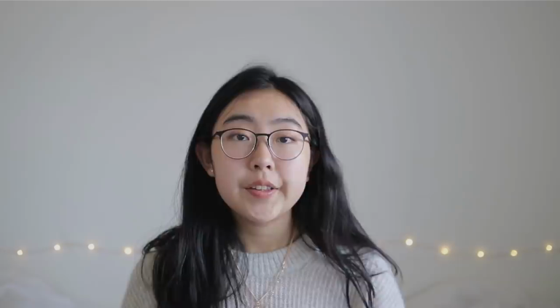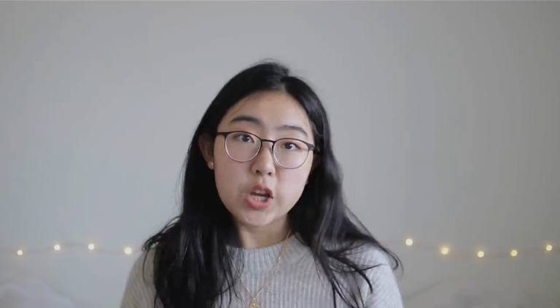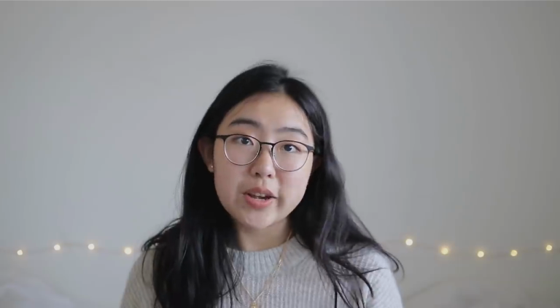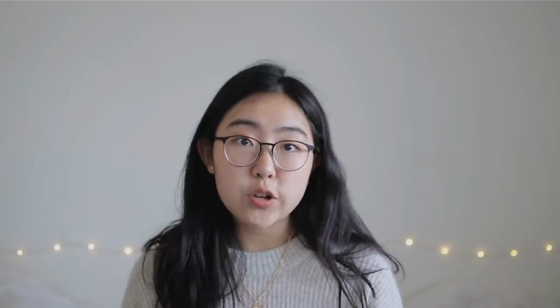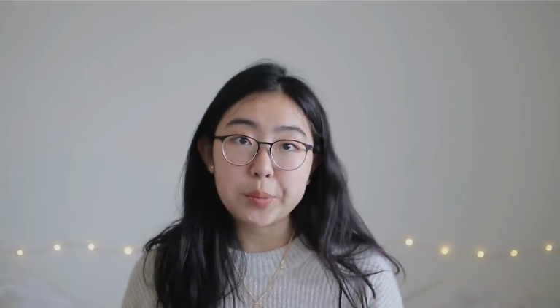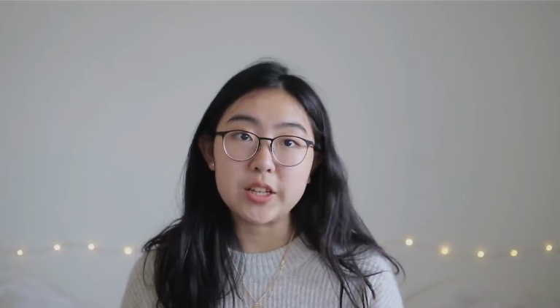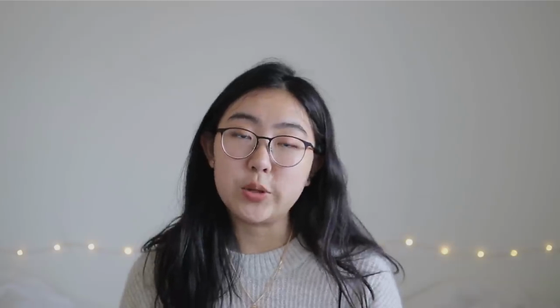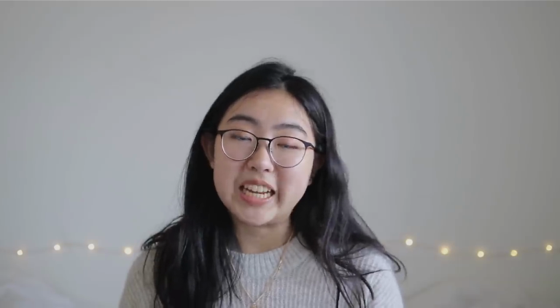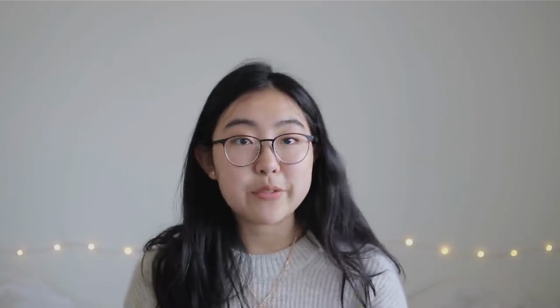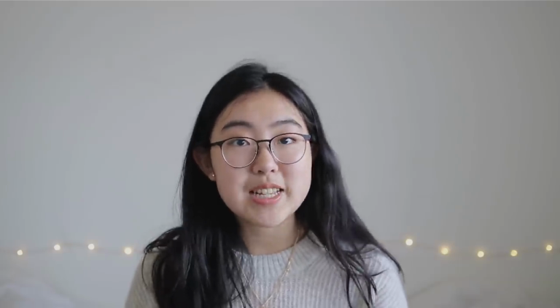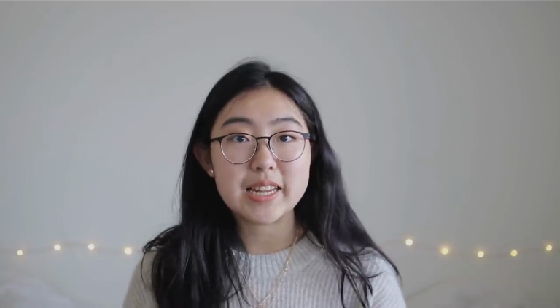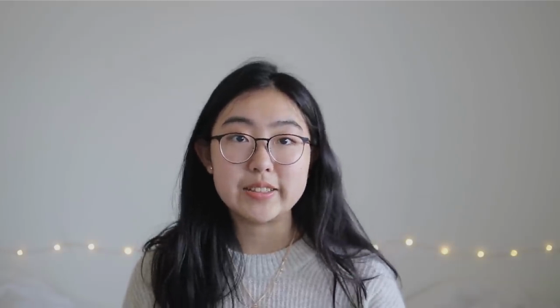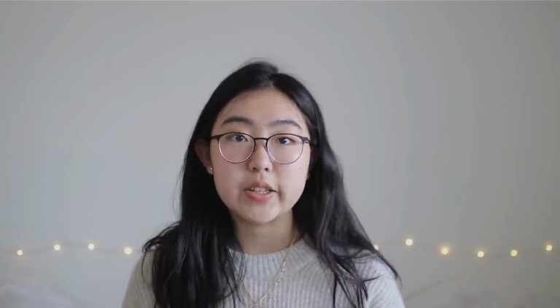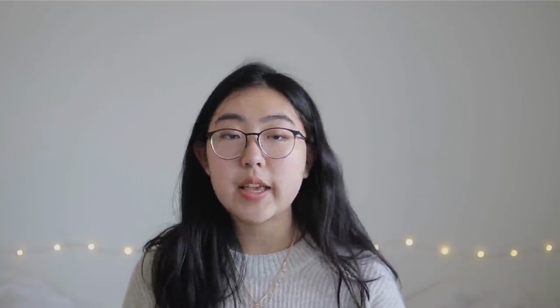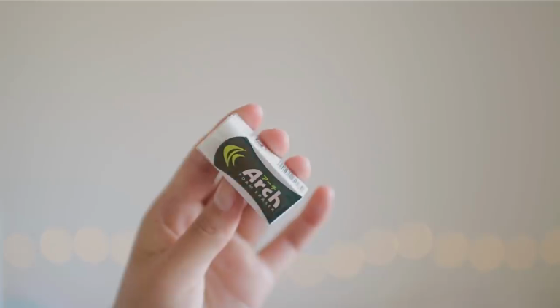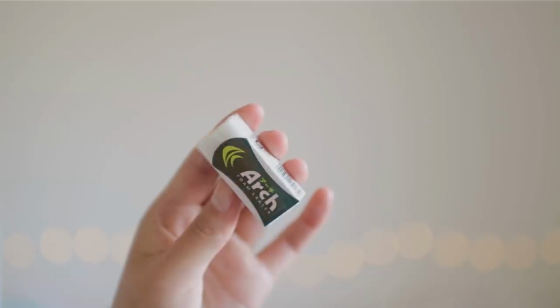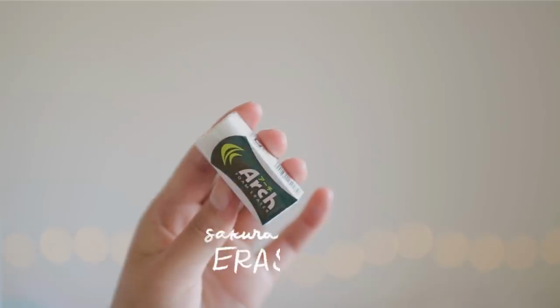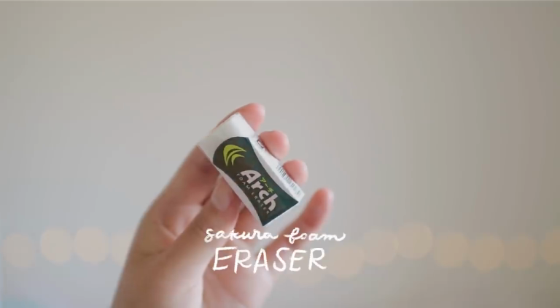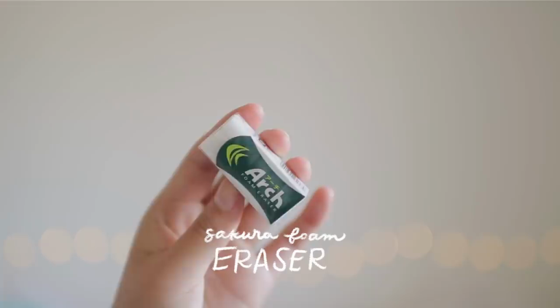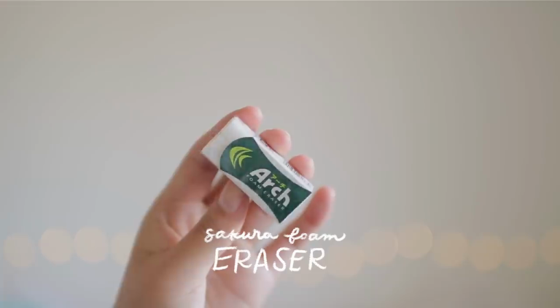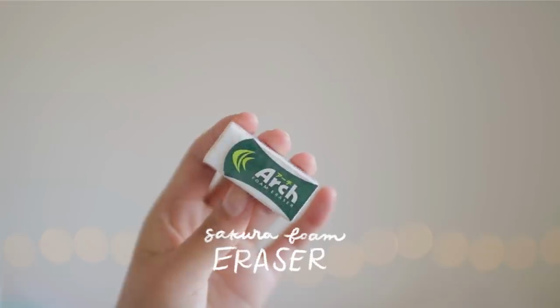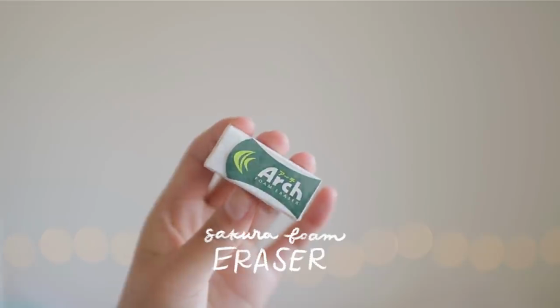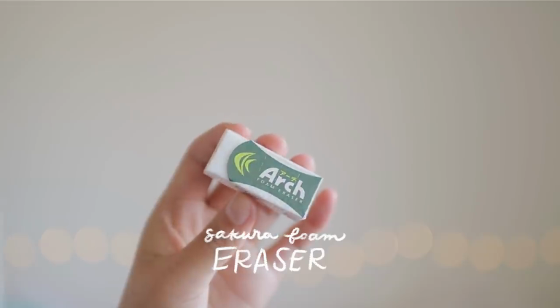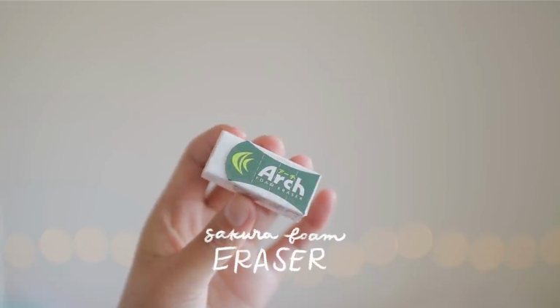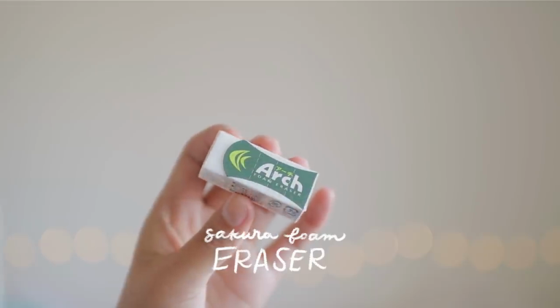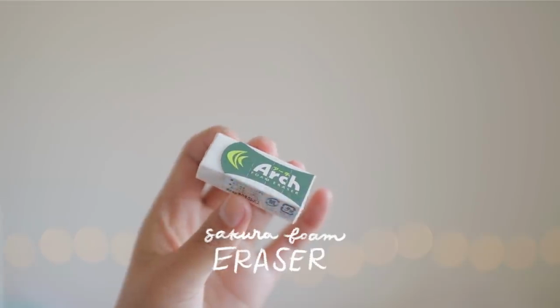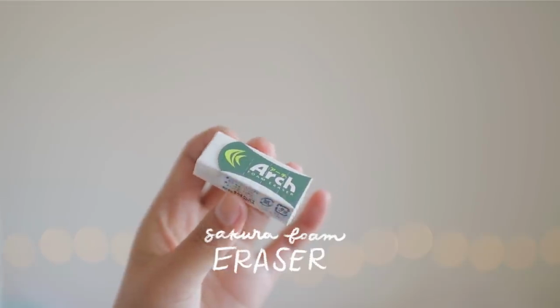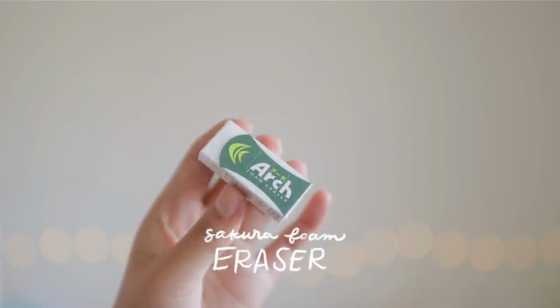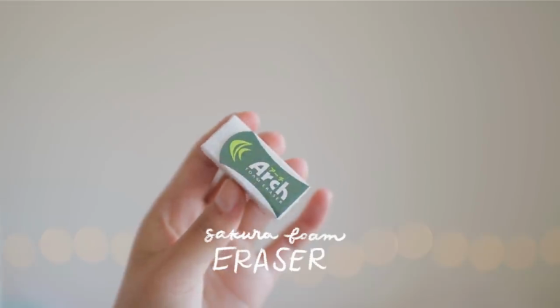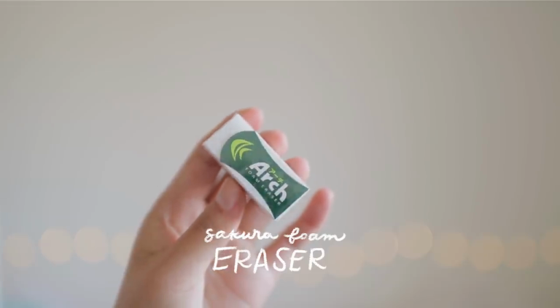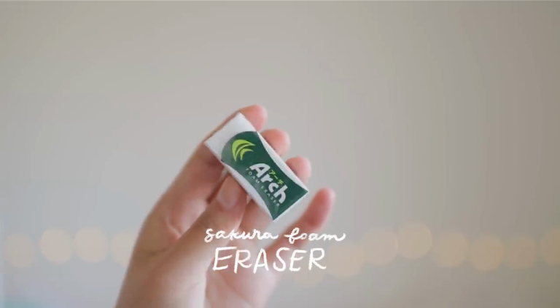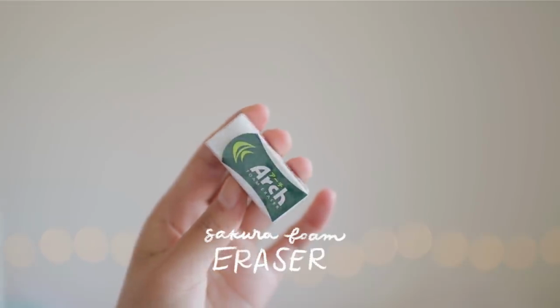The eraser I'll be including in every set is the Sakura Arch Foam Eraser, which is the one I use the most often.